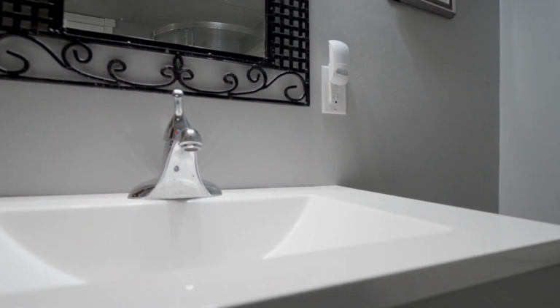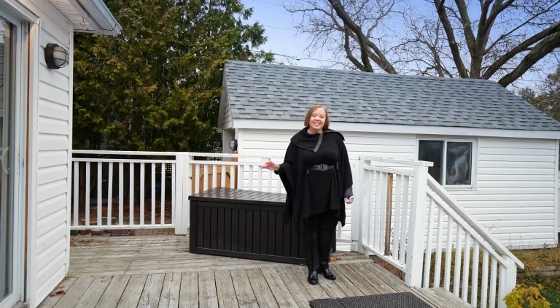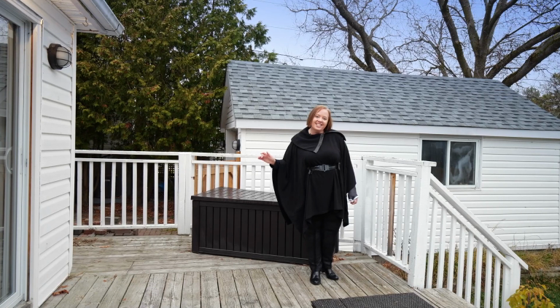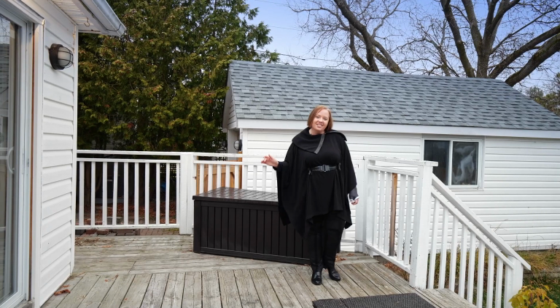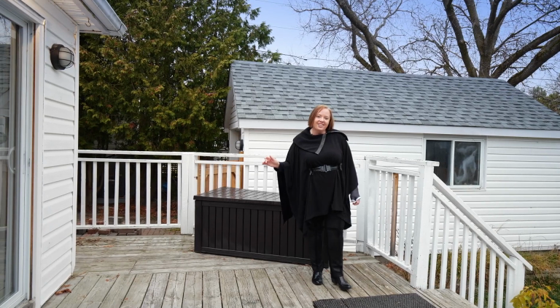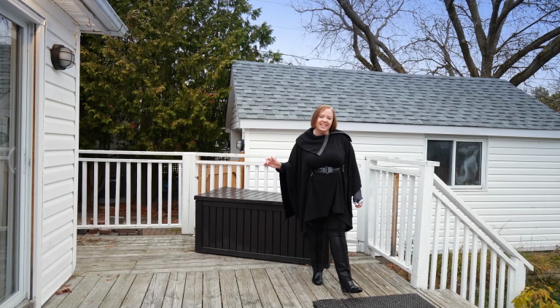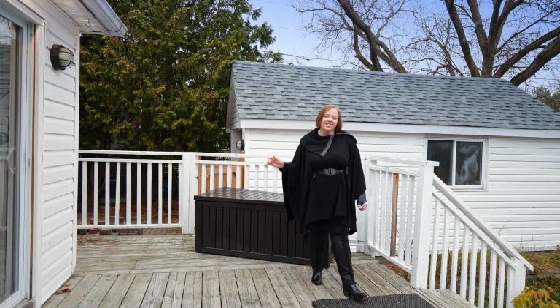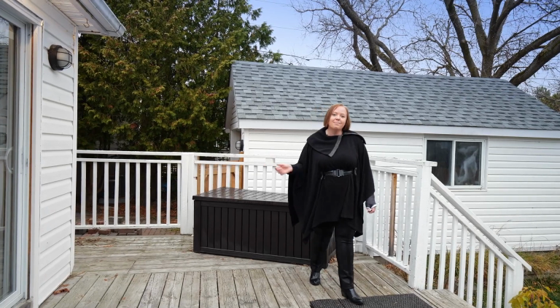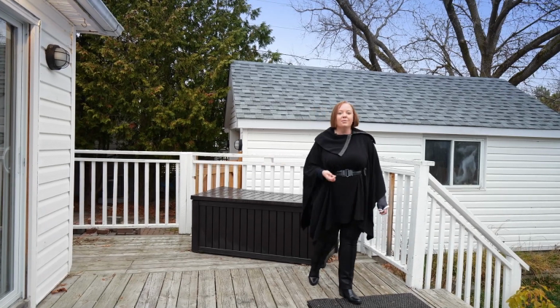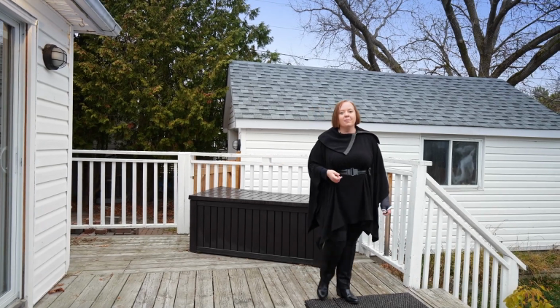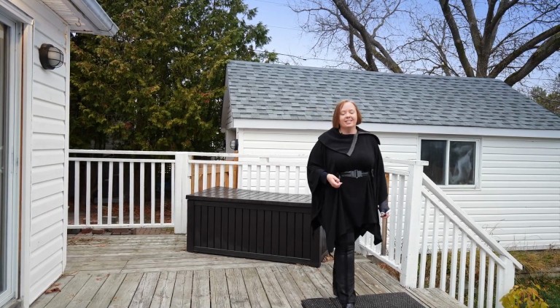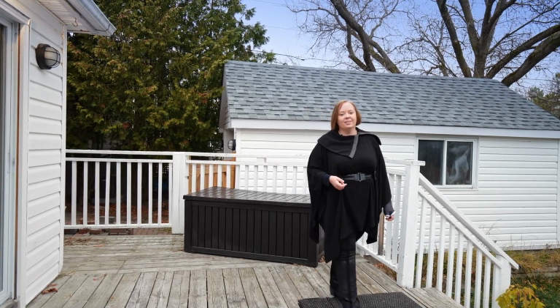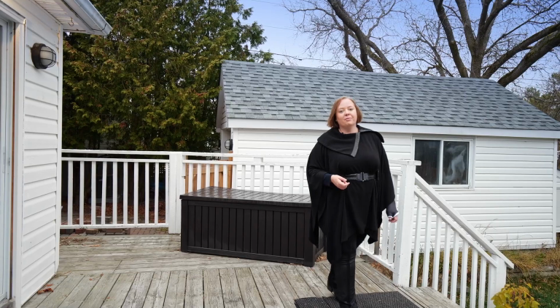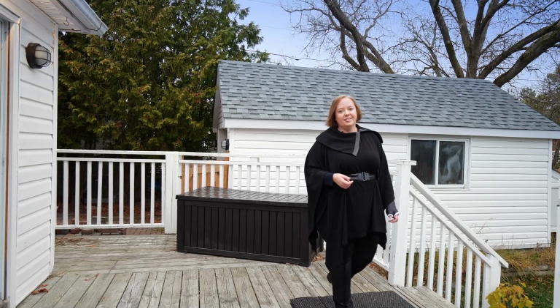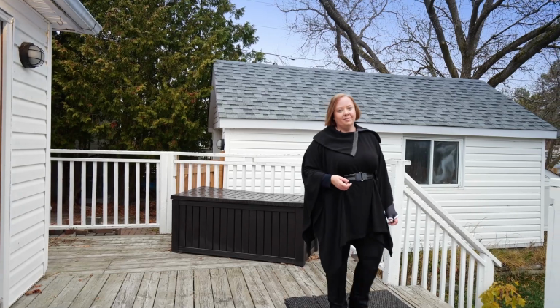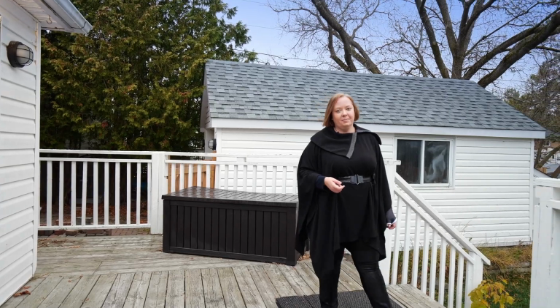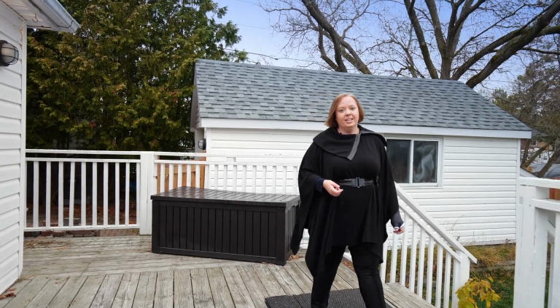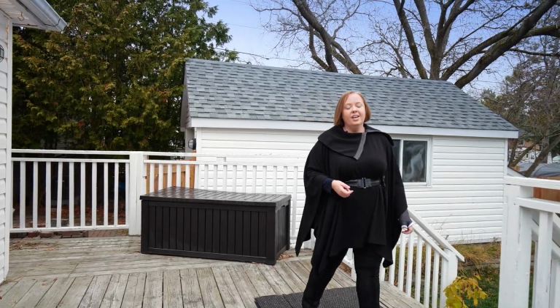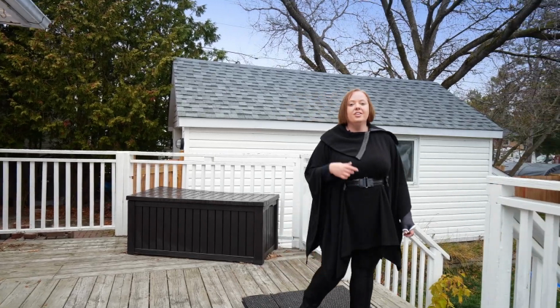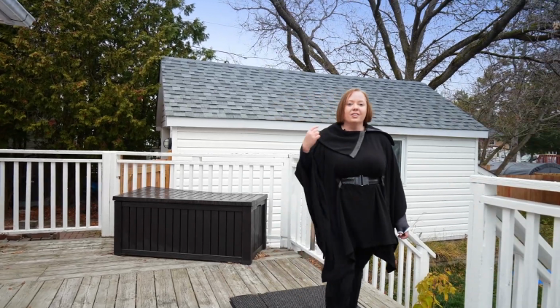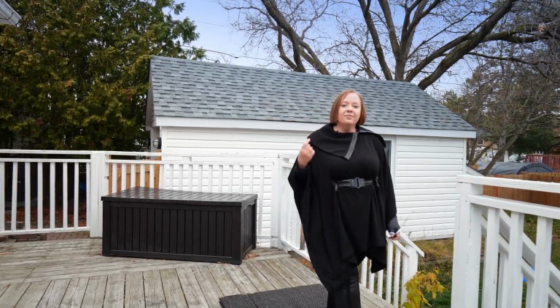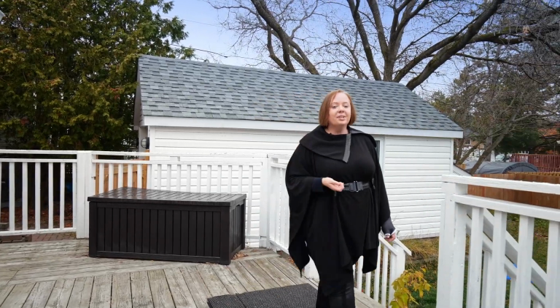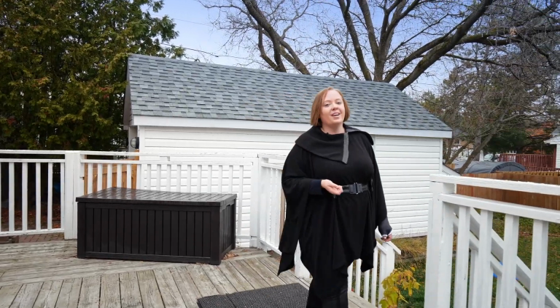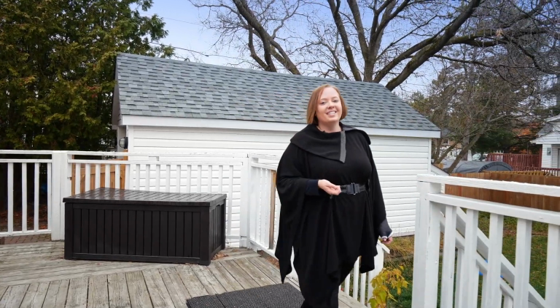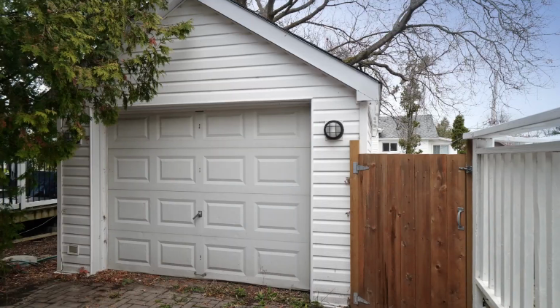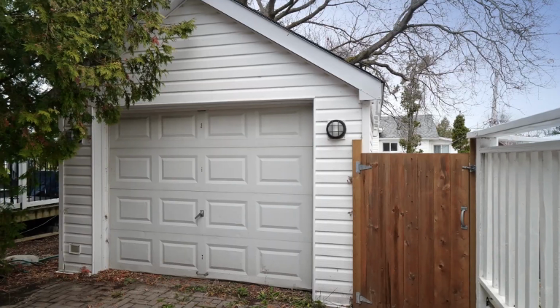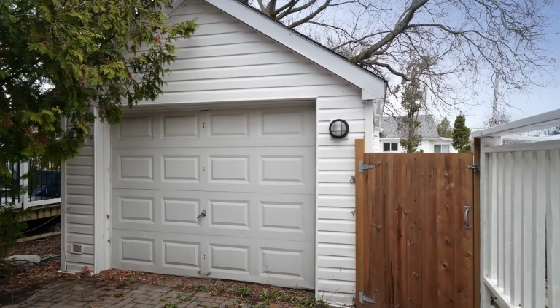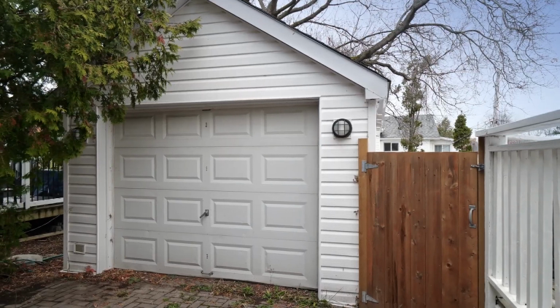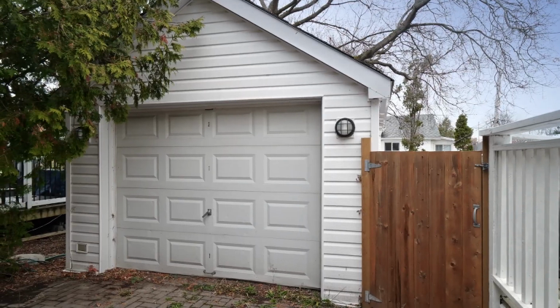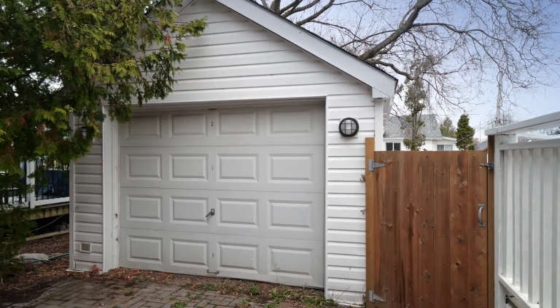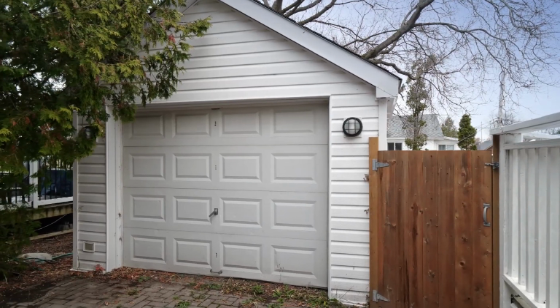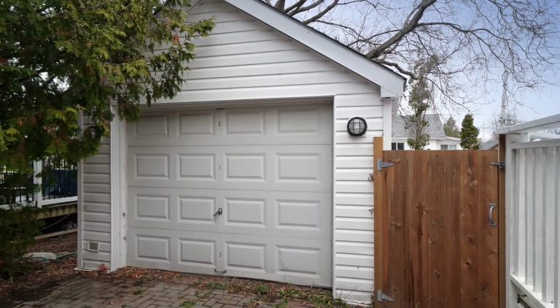Relax after a long day on this beautiful back deck with friends and family. The yard is fully fenced and you have a single car detached garage.